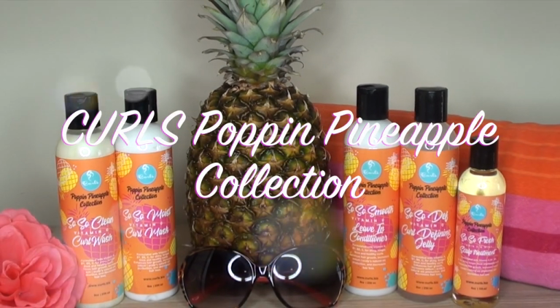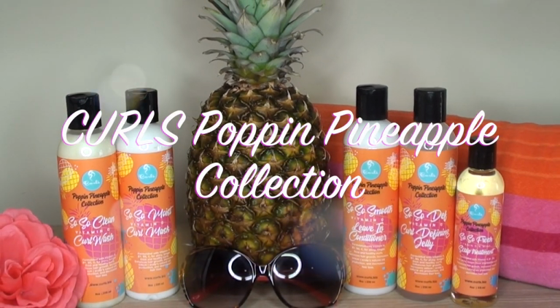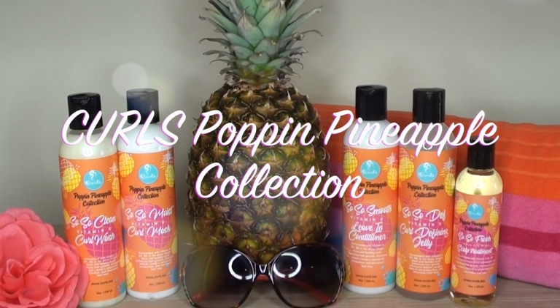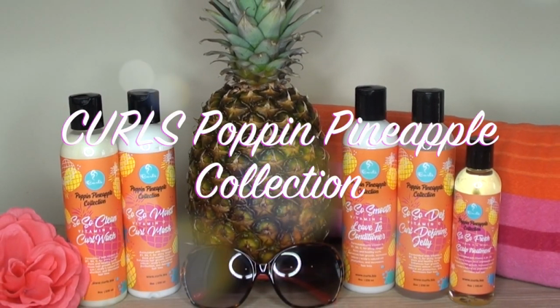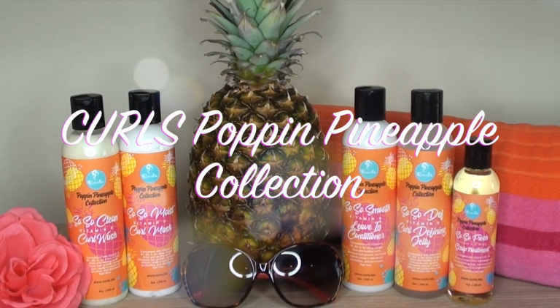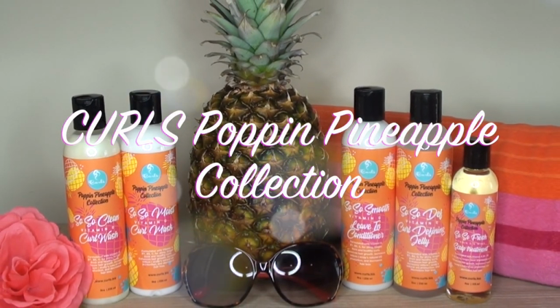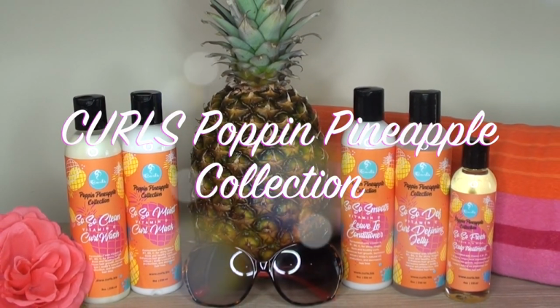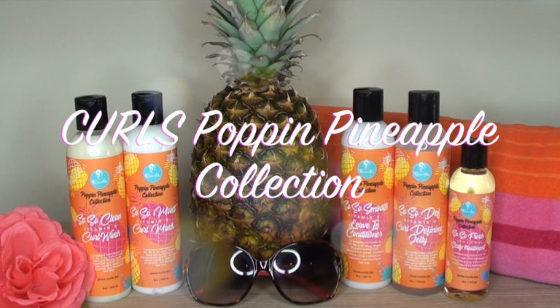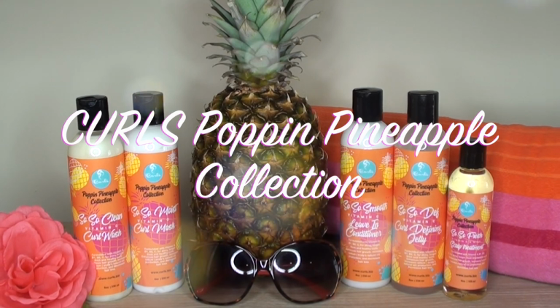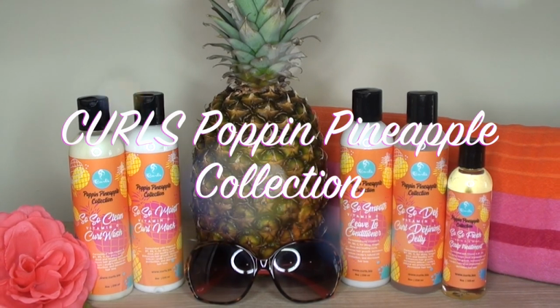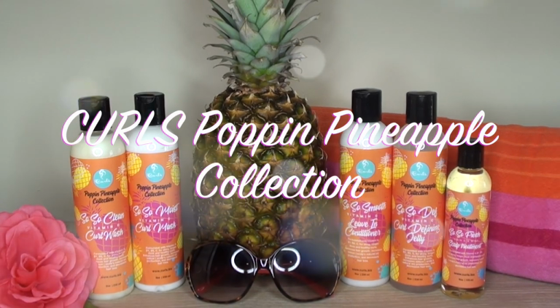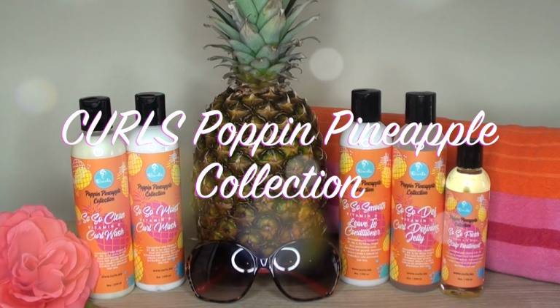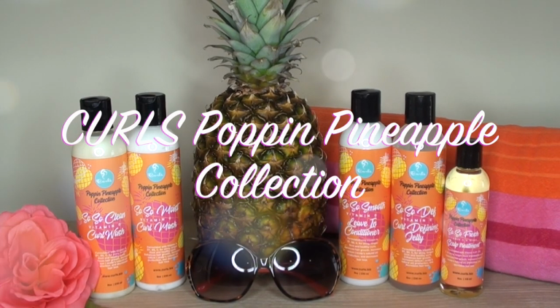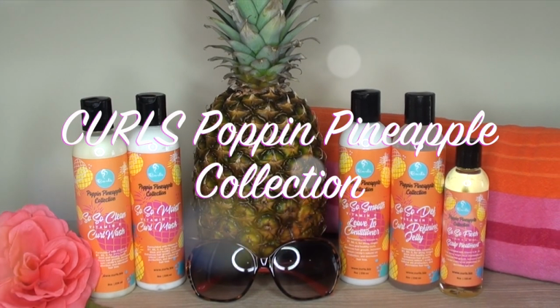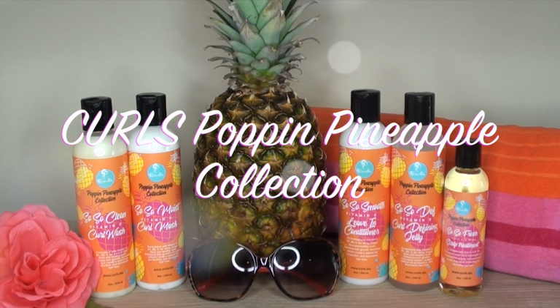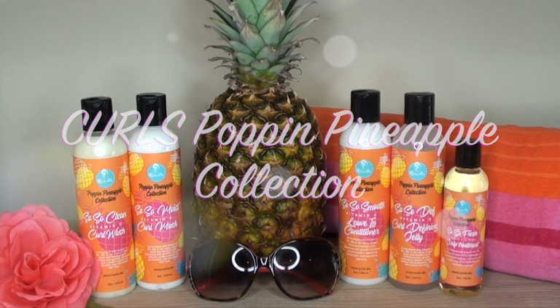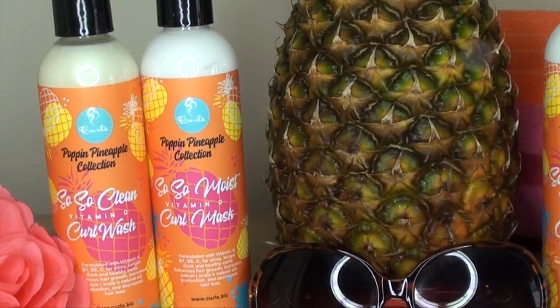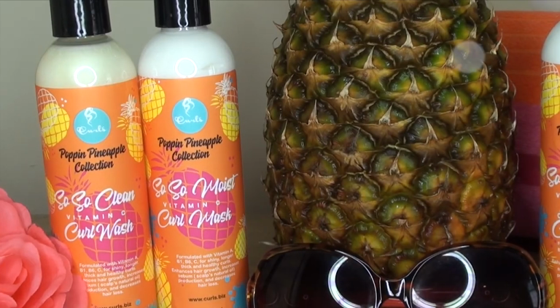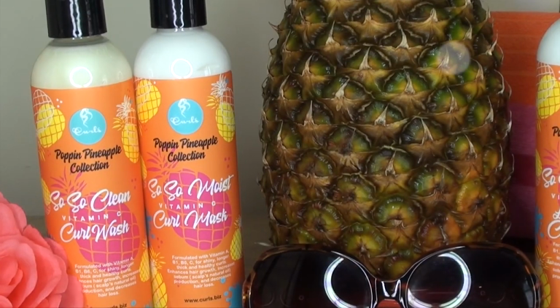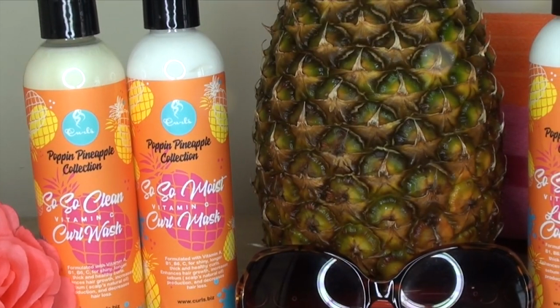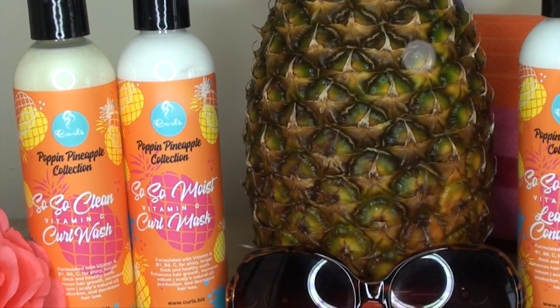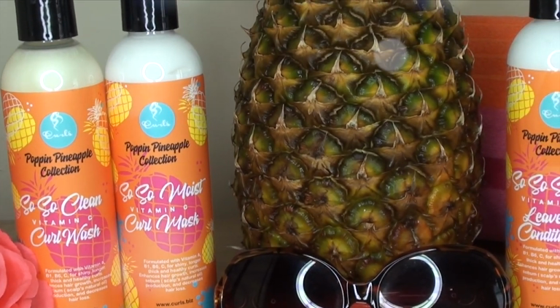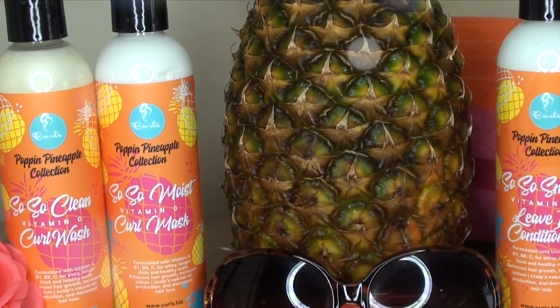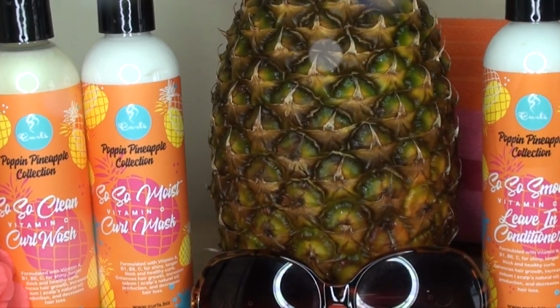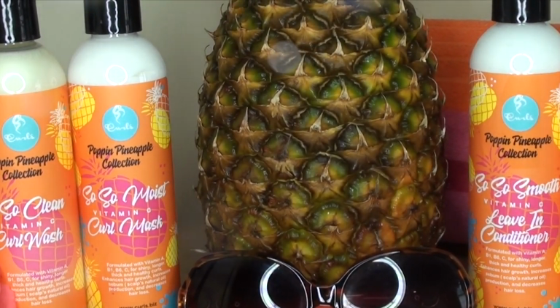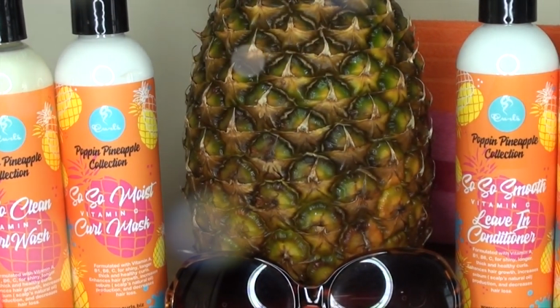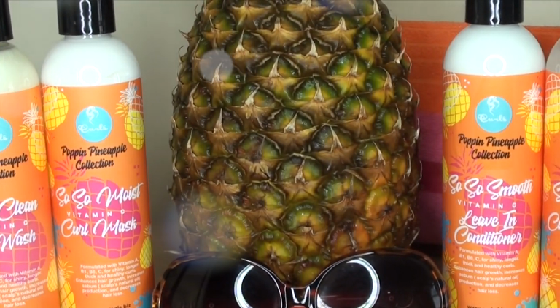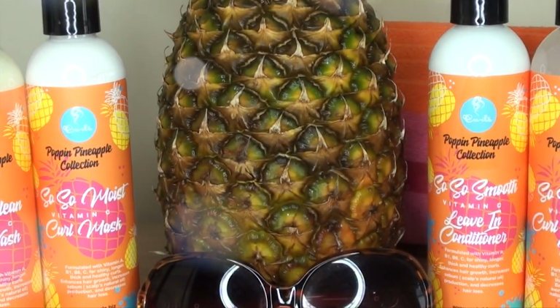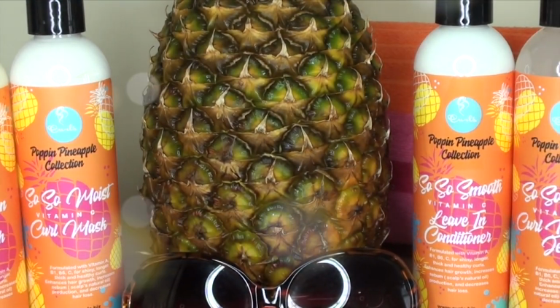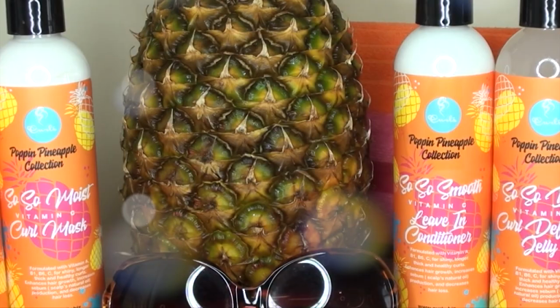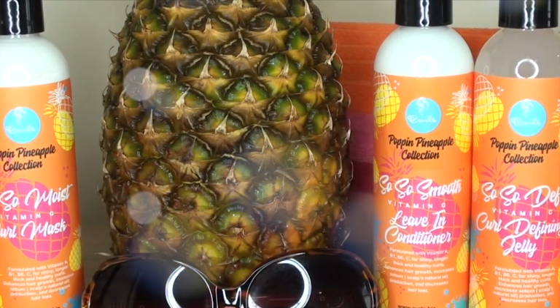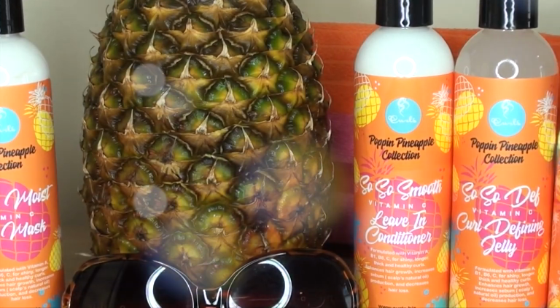Ladies, listen here — Curl's Poppin' Pineapple Collection is now available at Walmart.